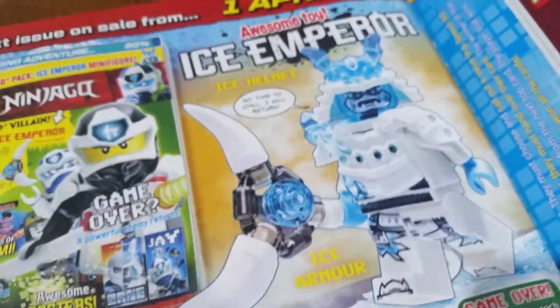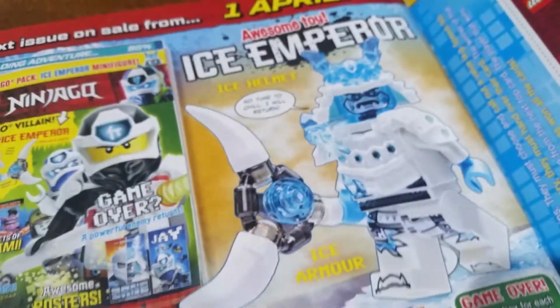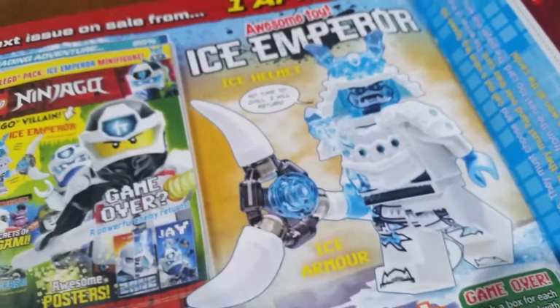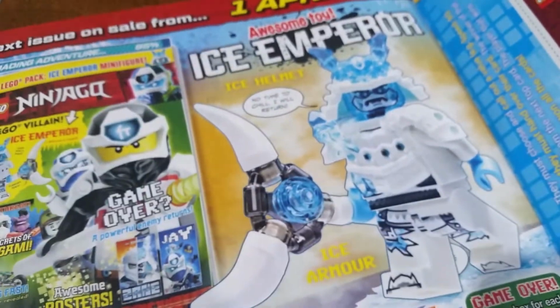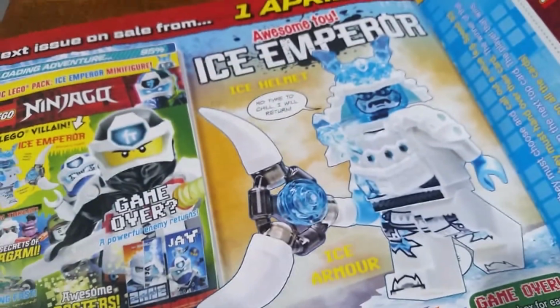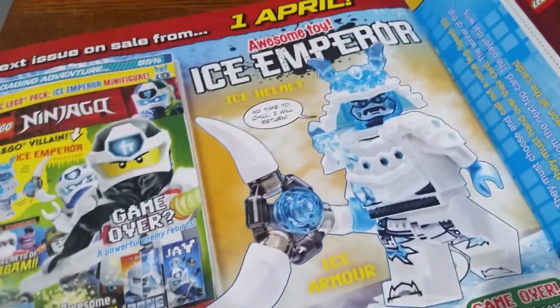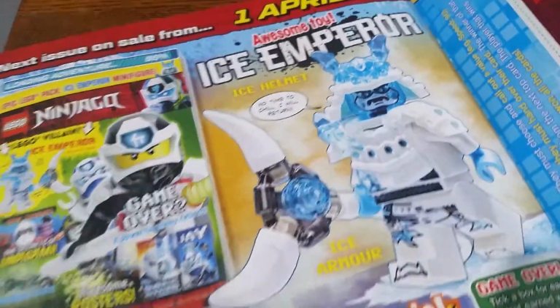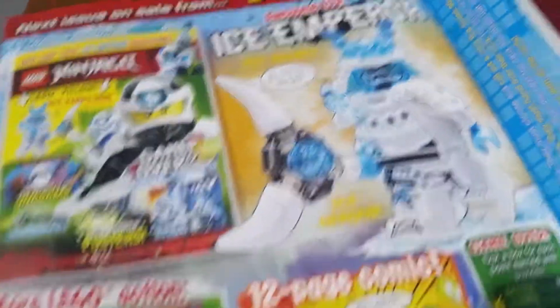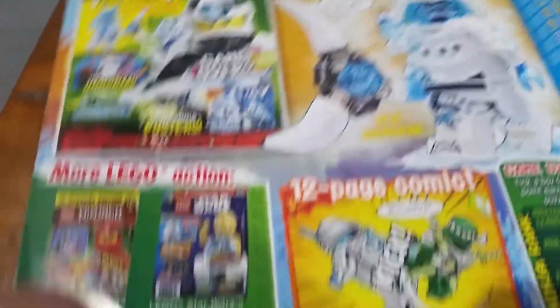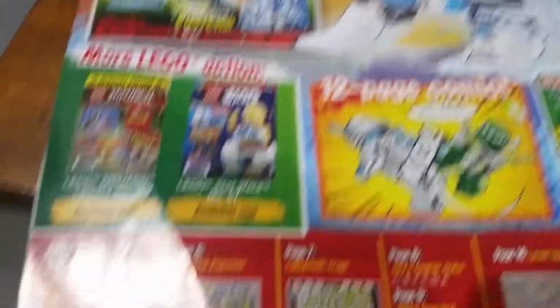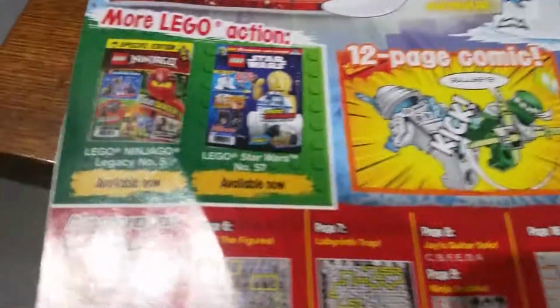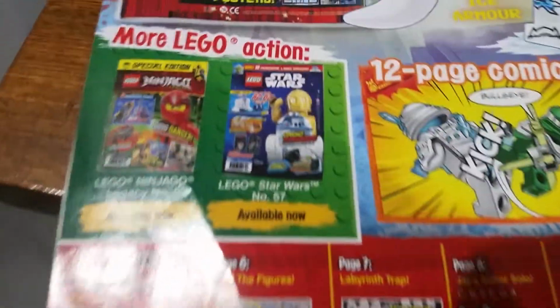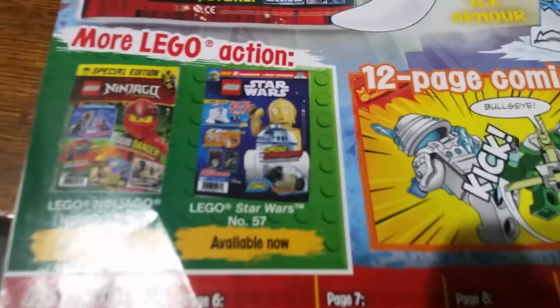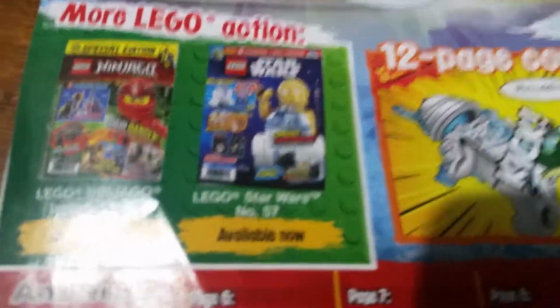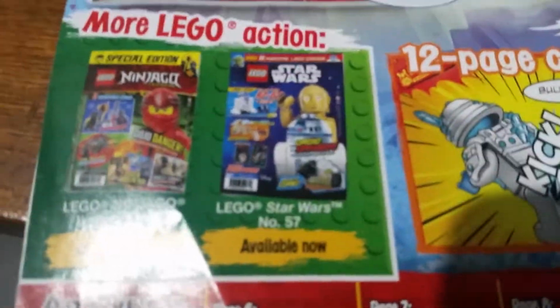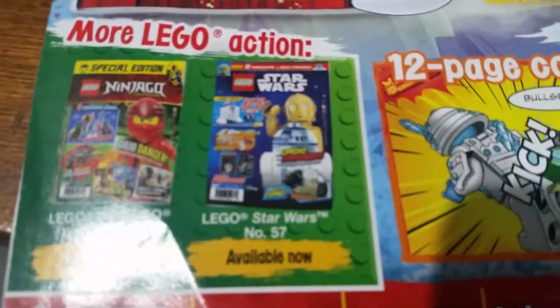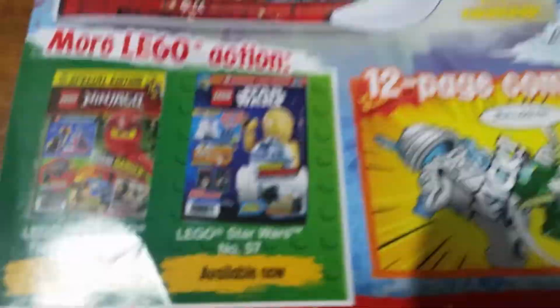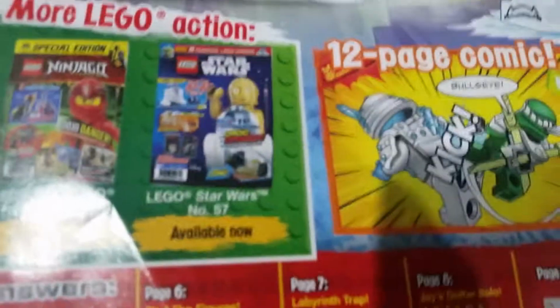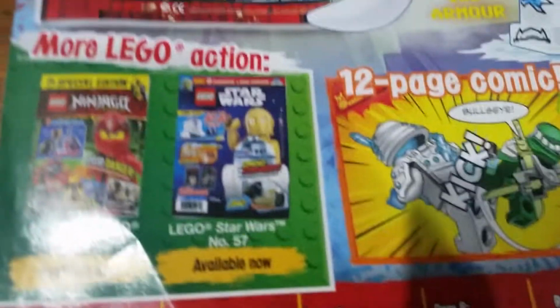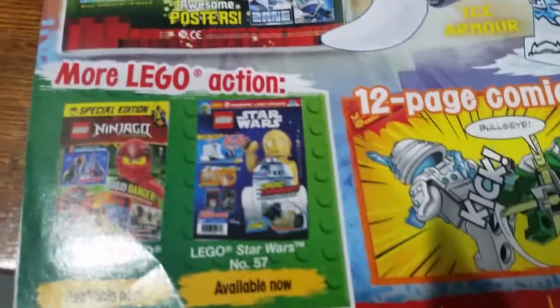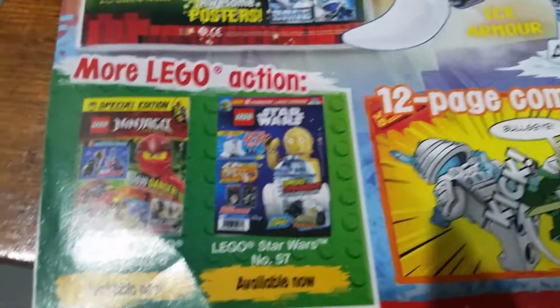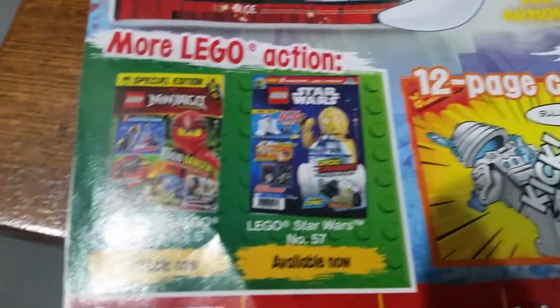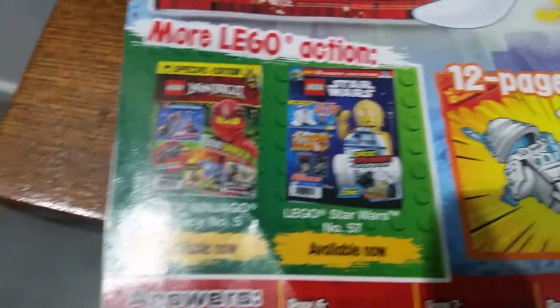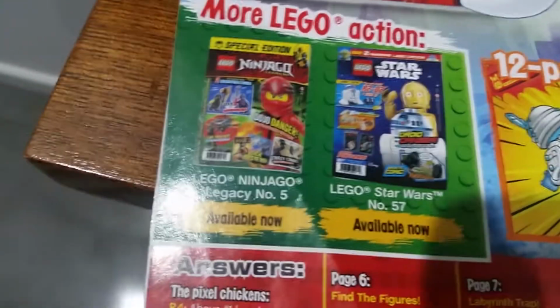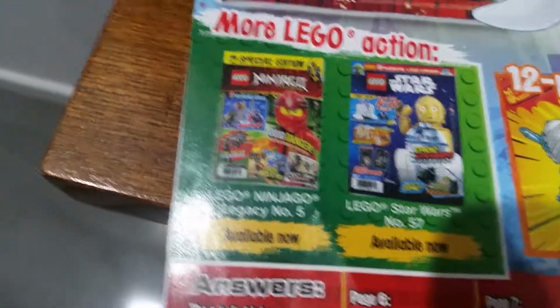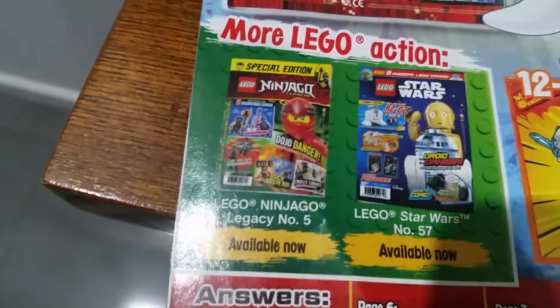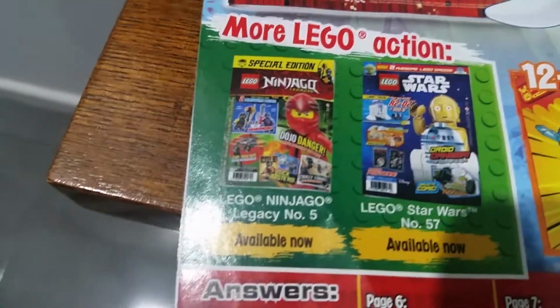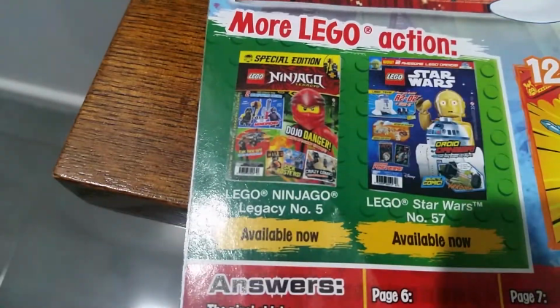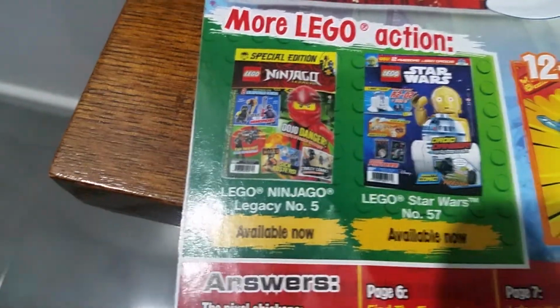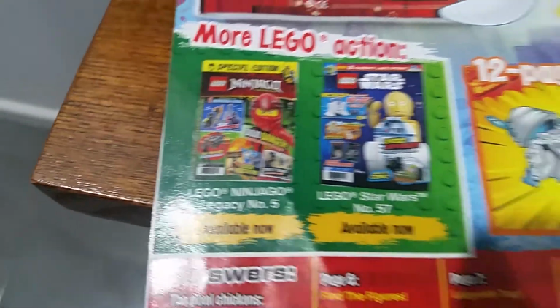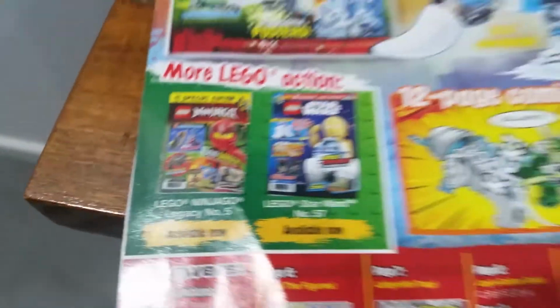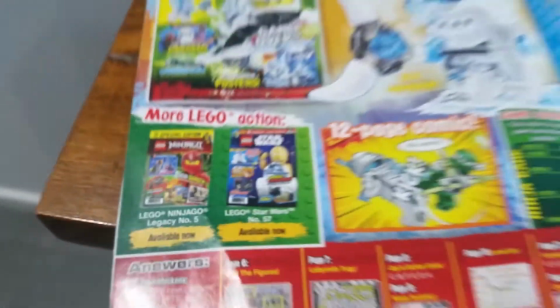There's also more LEGO Action — Star Wars Issue 57 and Ninjago Legacy Issue 5.